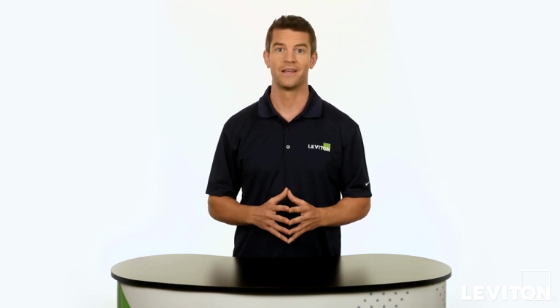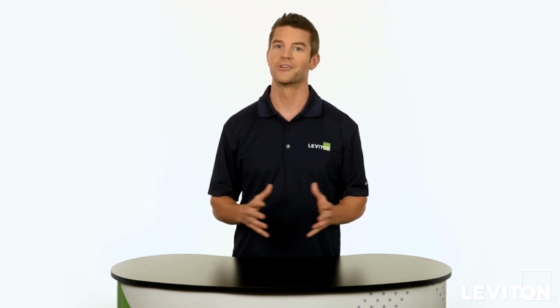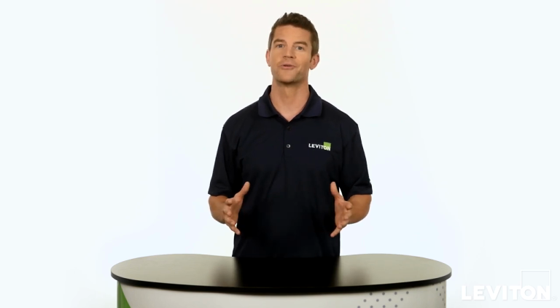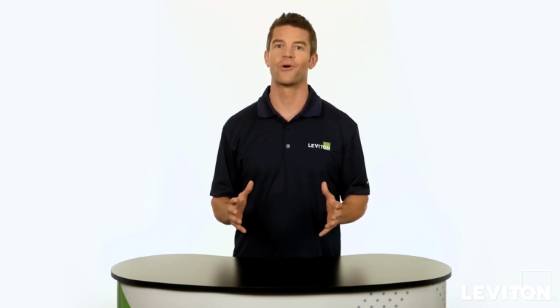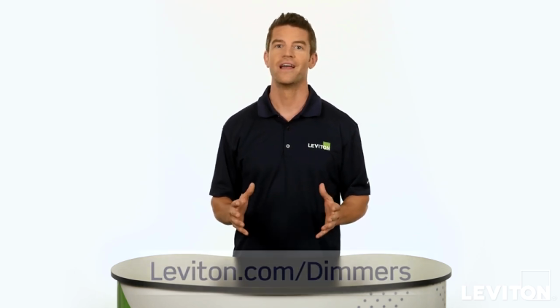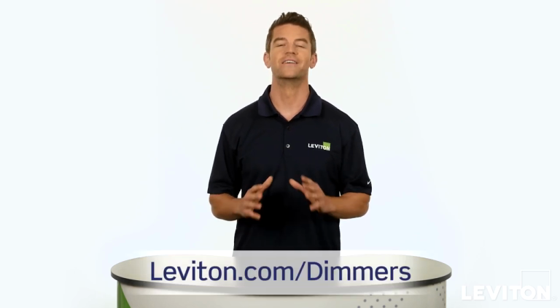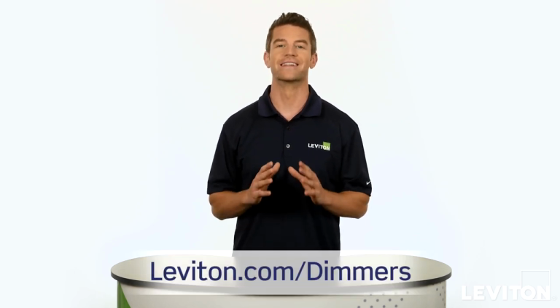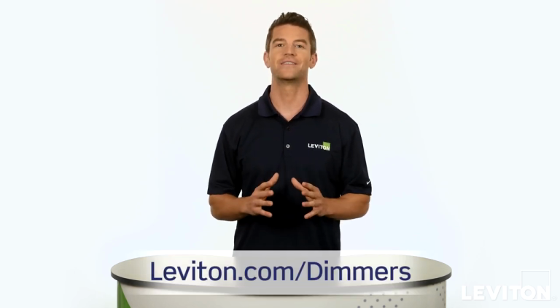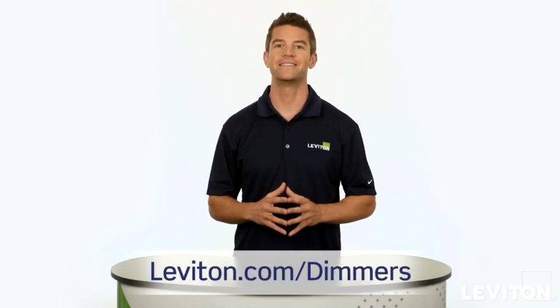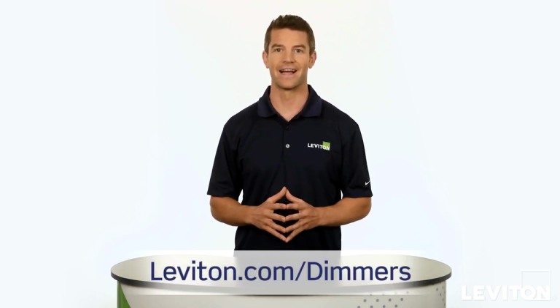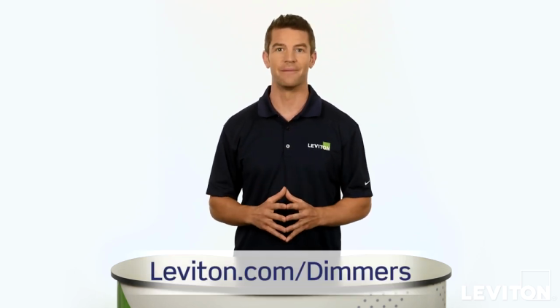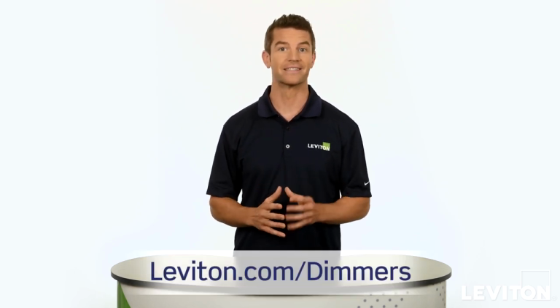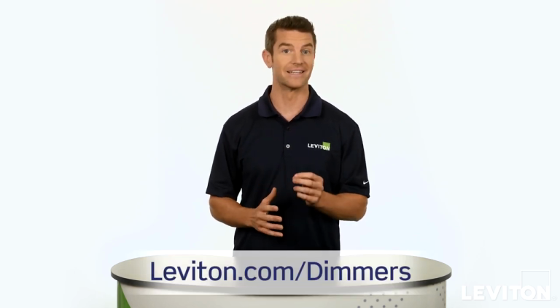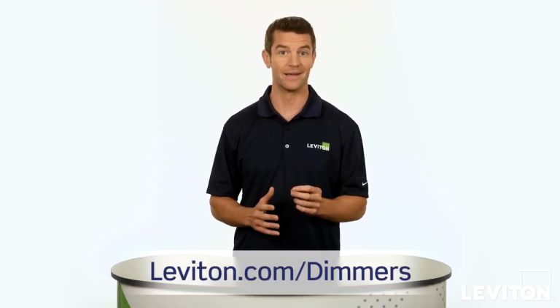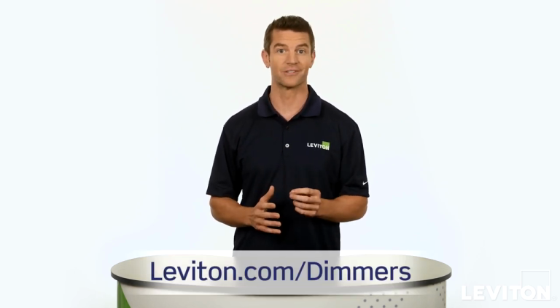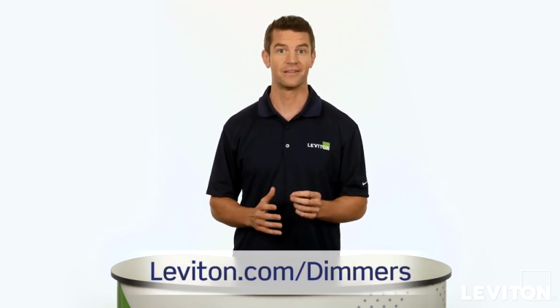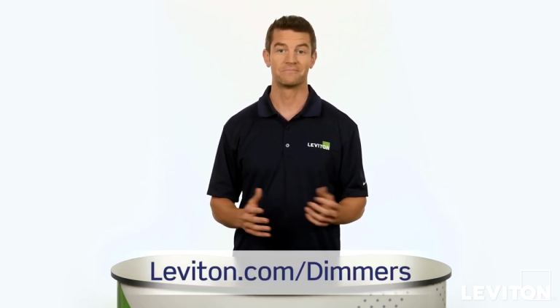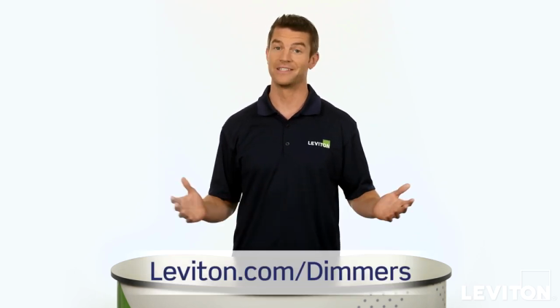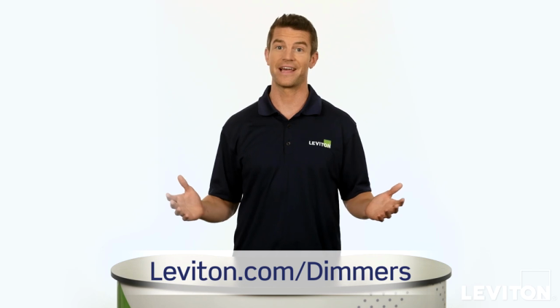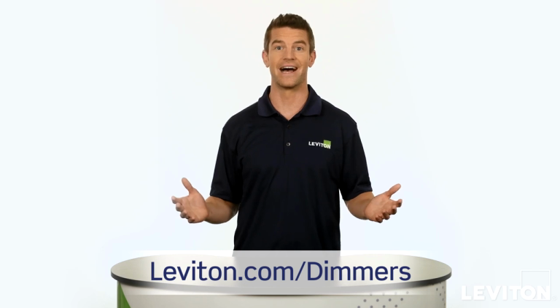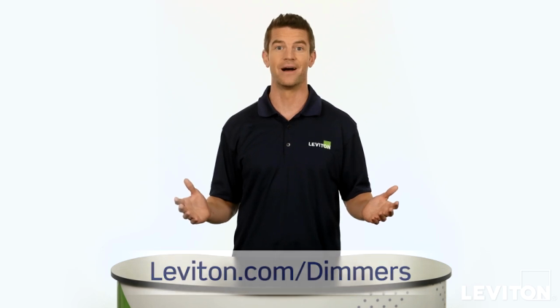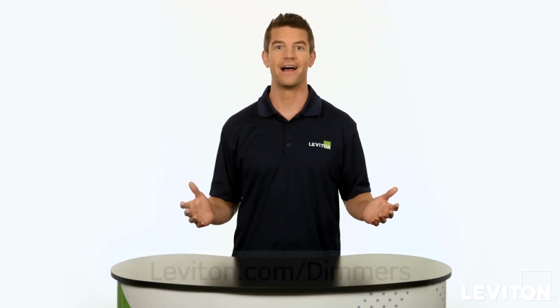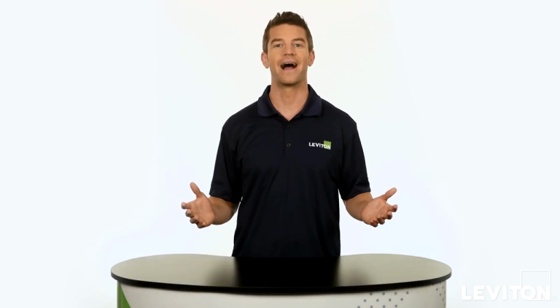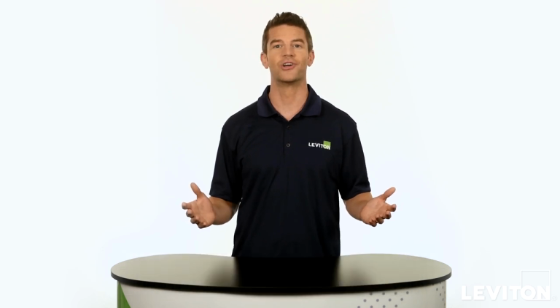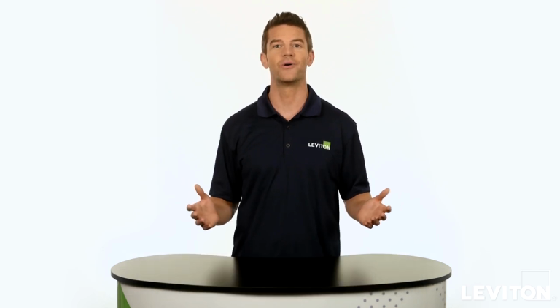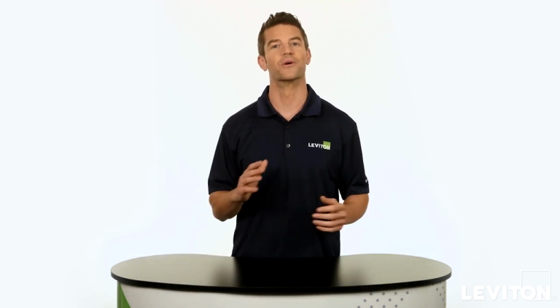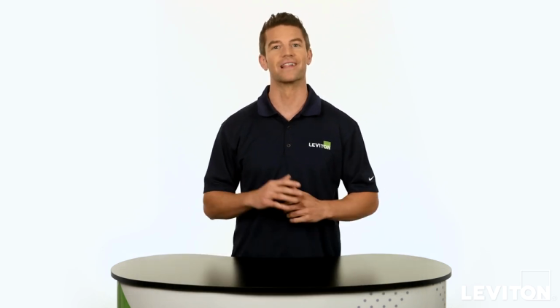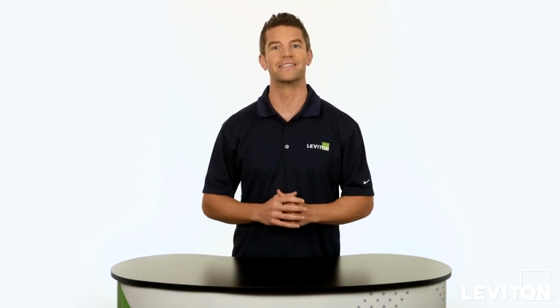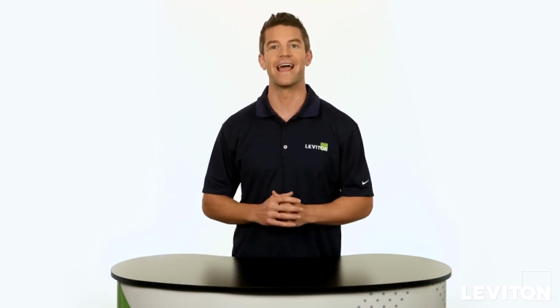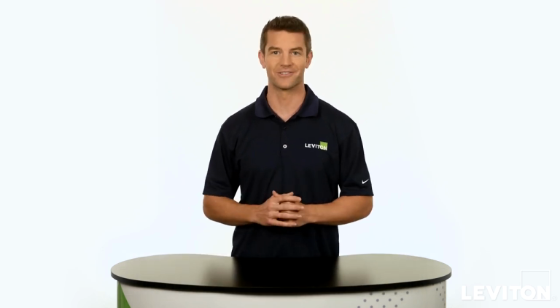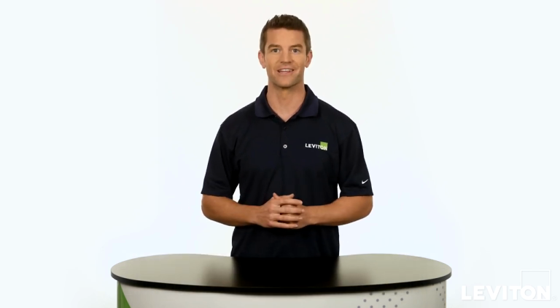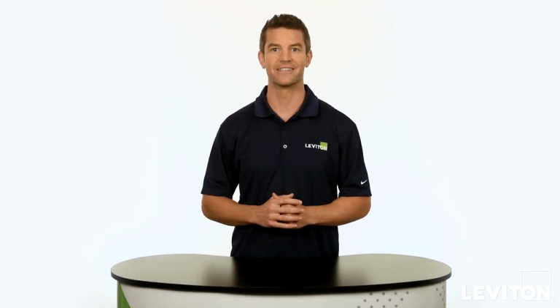To learn more, visit leviton.com/dimmers. Until next time, I'm Joe with the Leviton Answers Series.